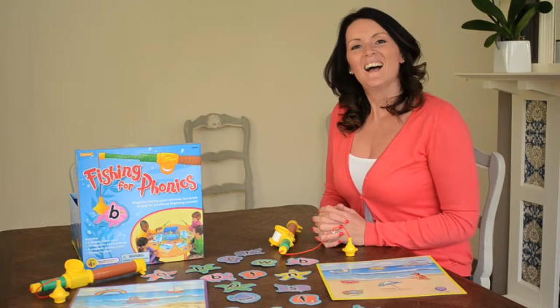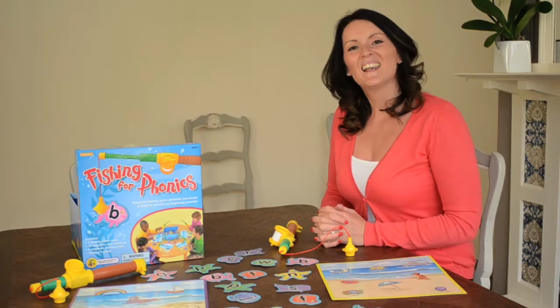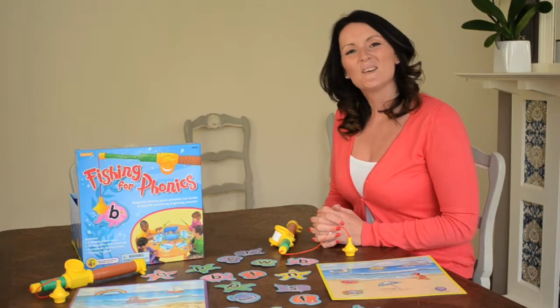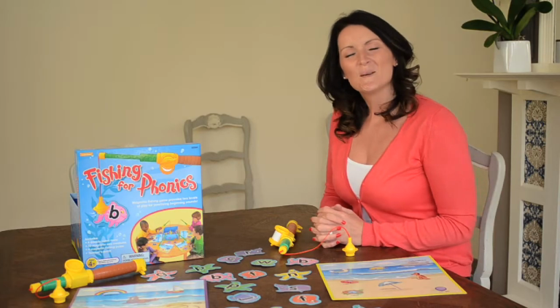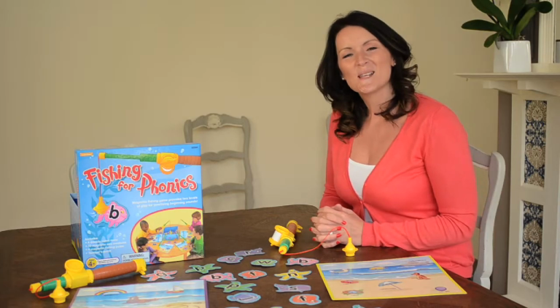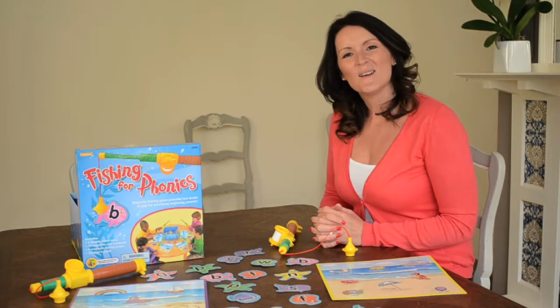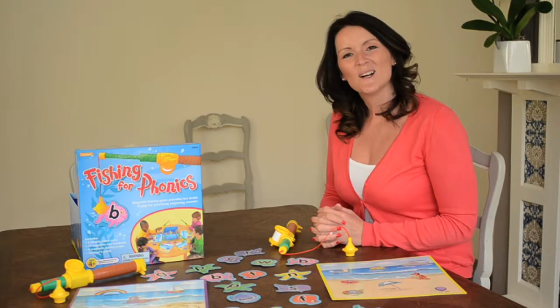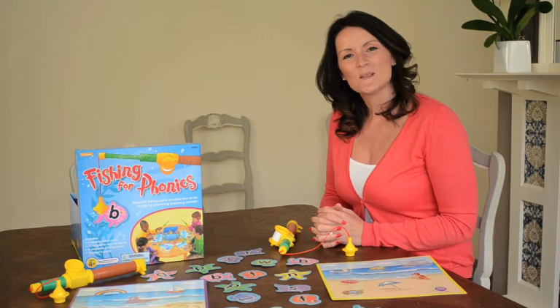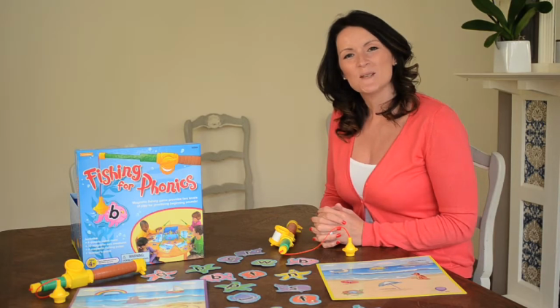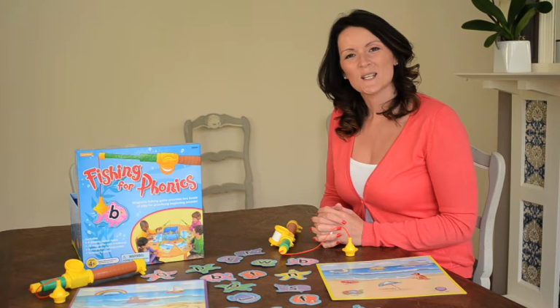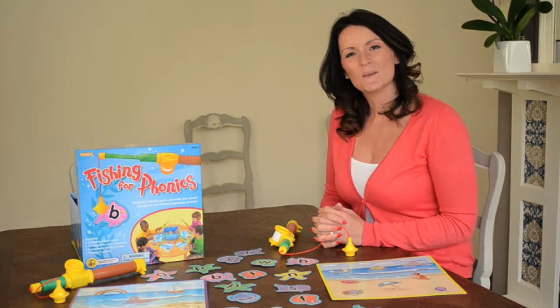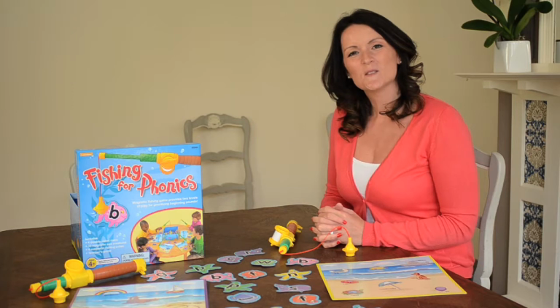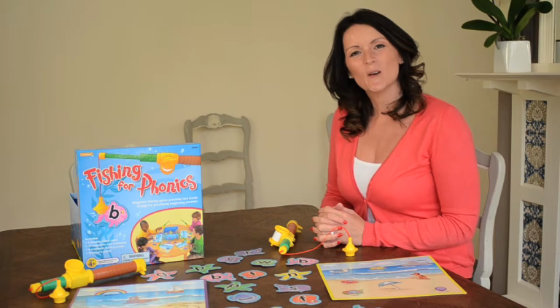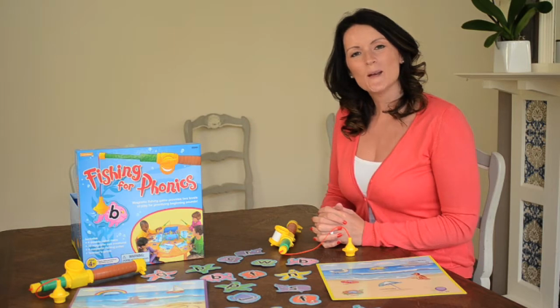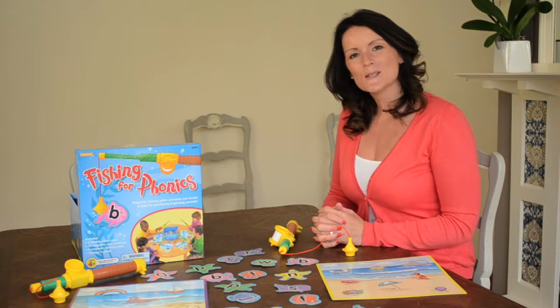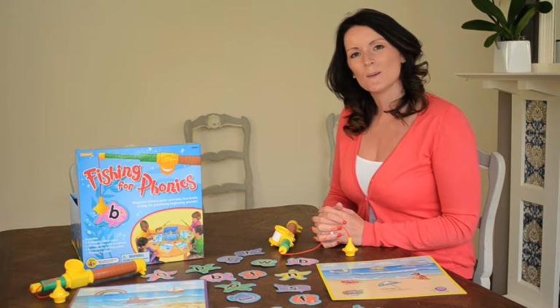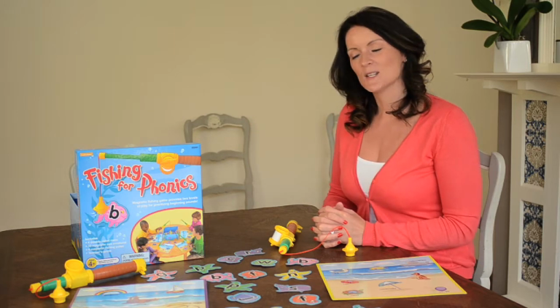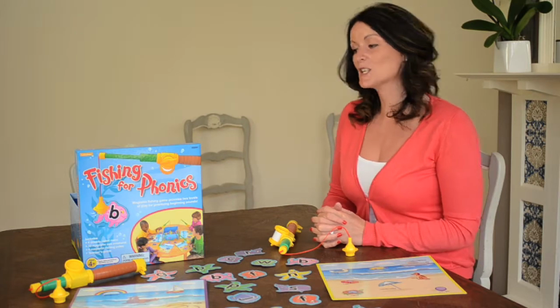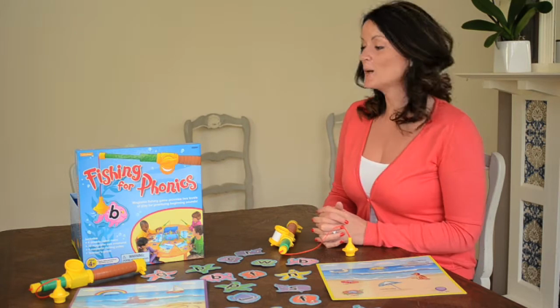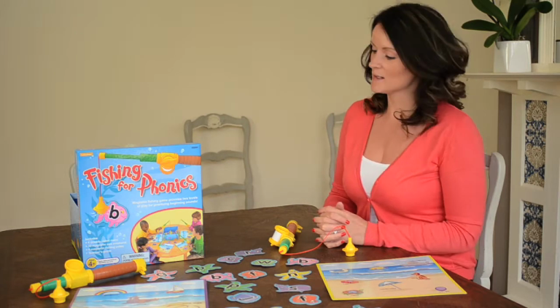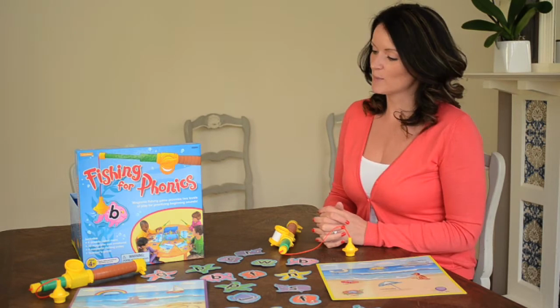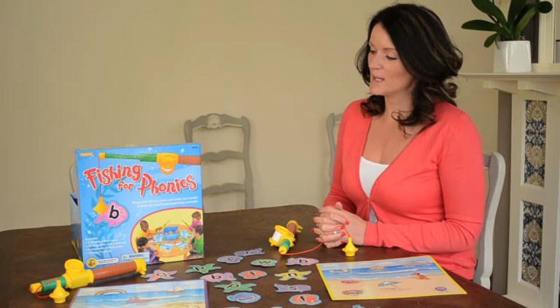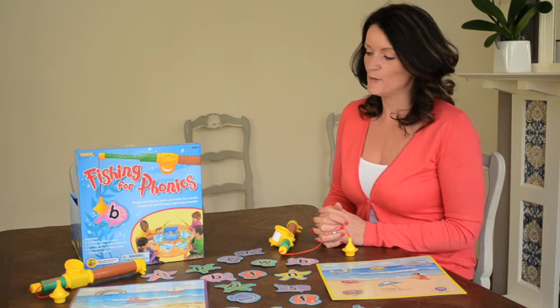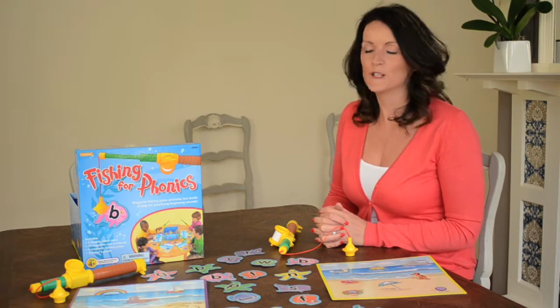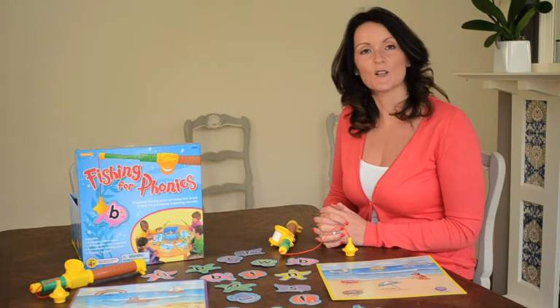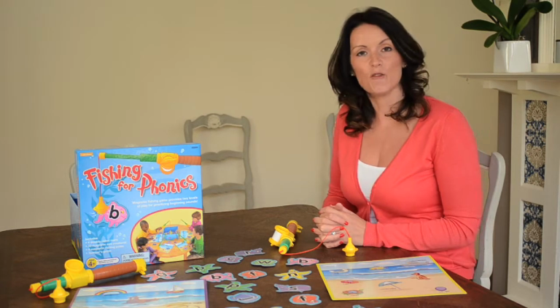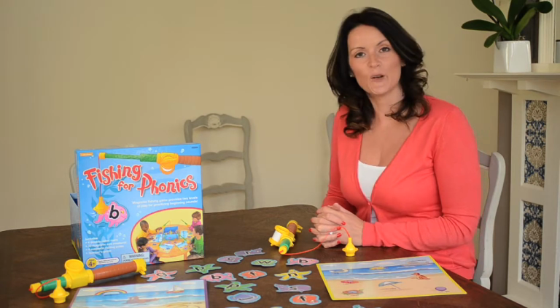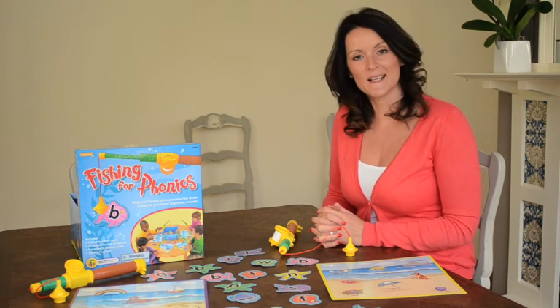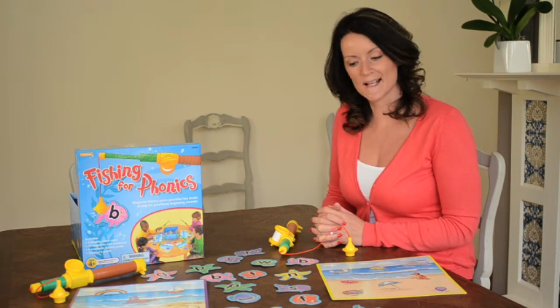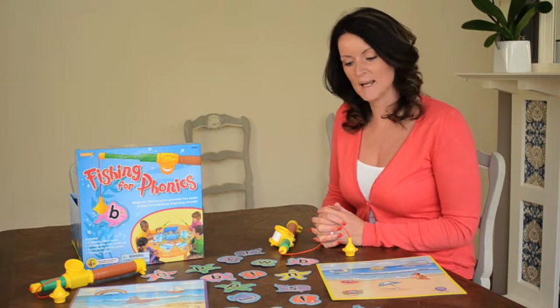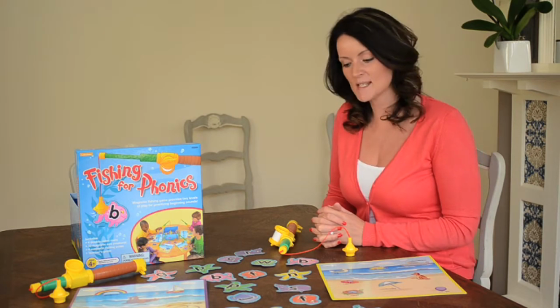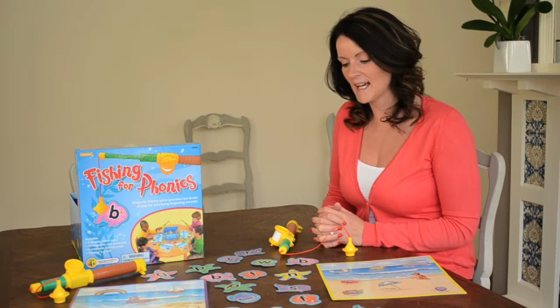Hello, I'm Sarah. I'm a speech and language therapist and I'm going to show you how to play the Fishing for Phonics game today.